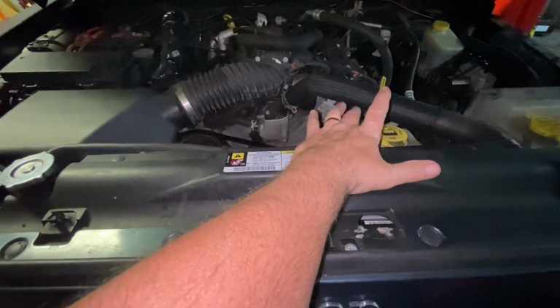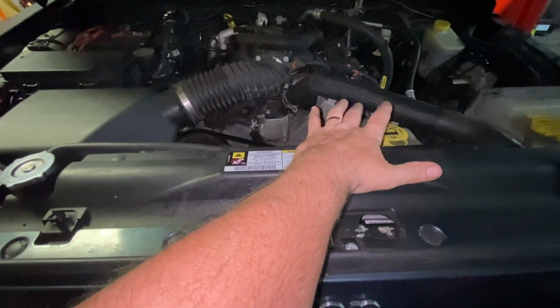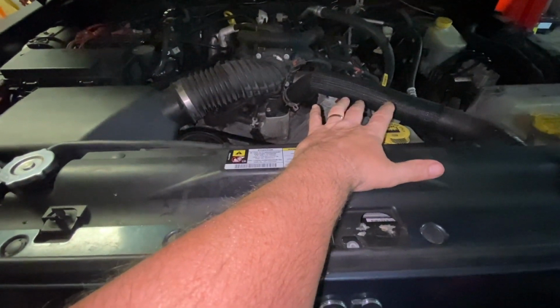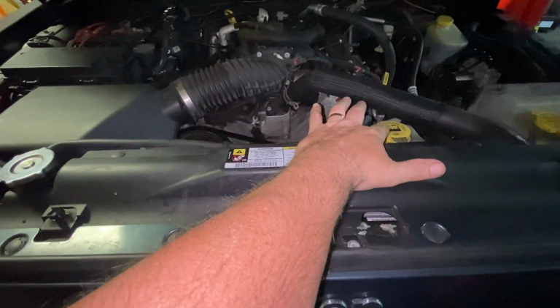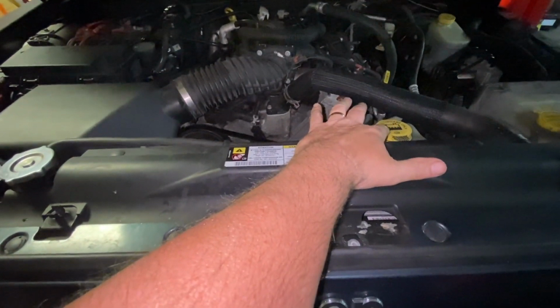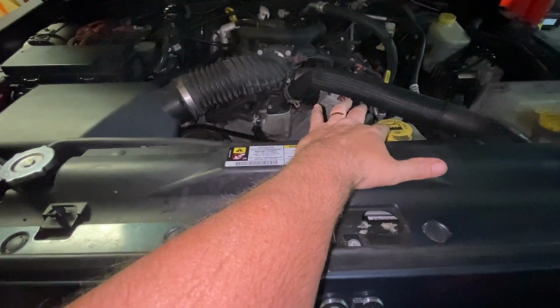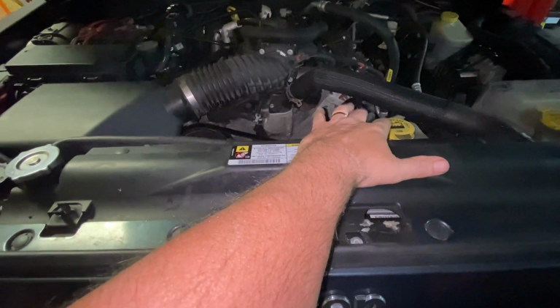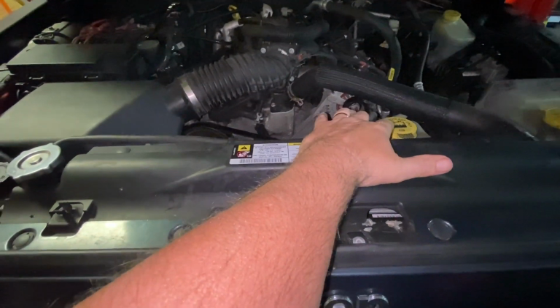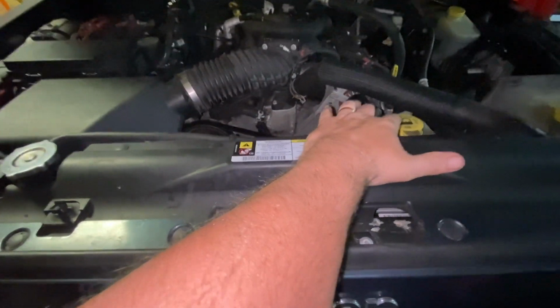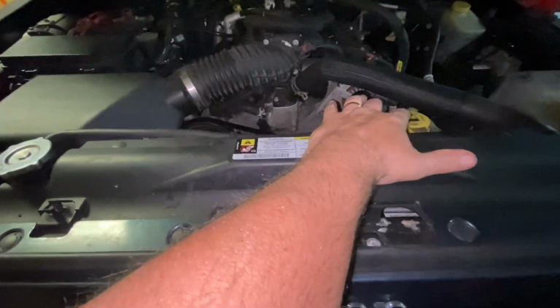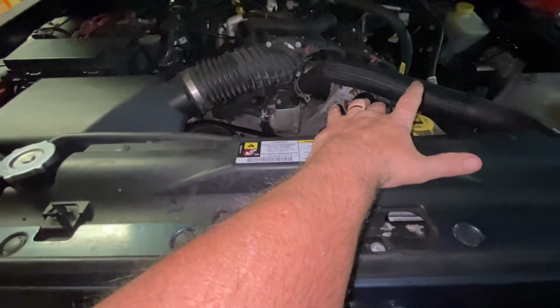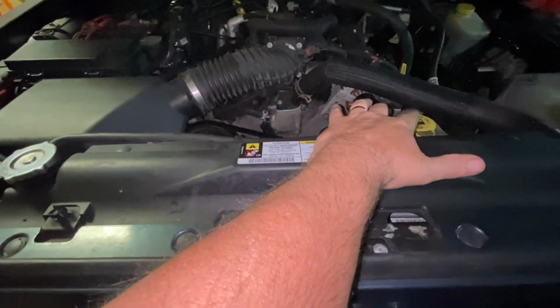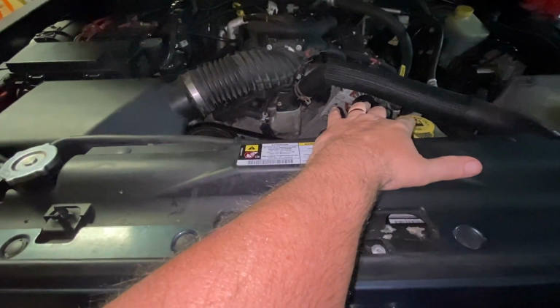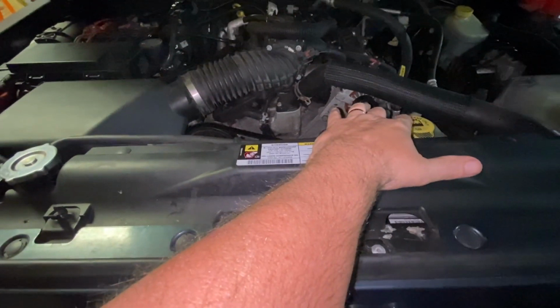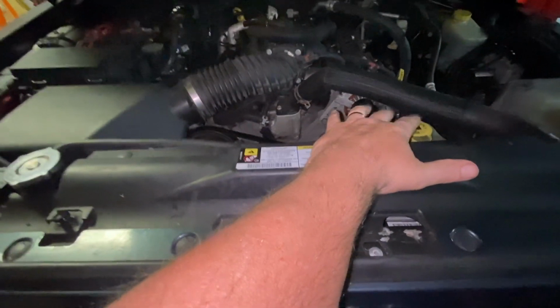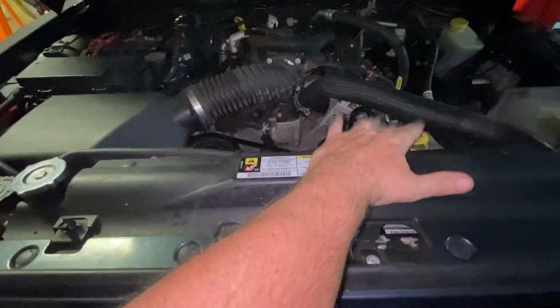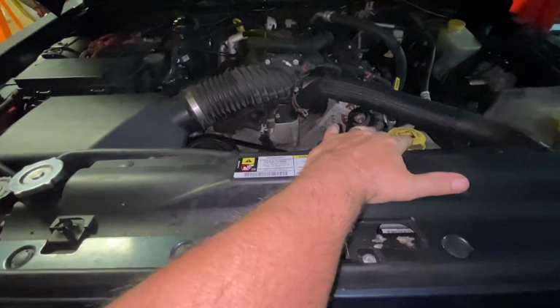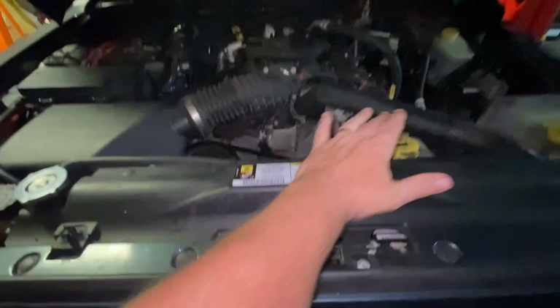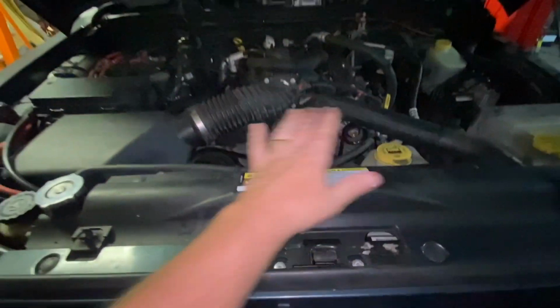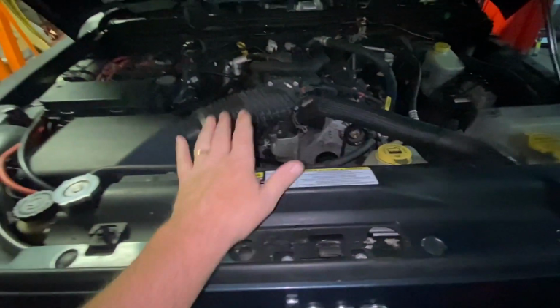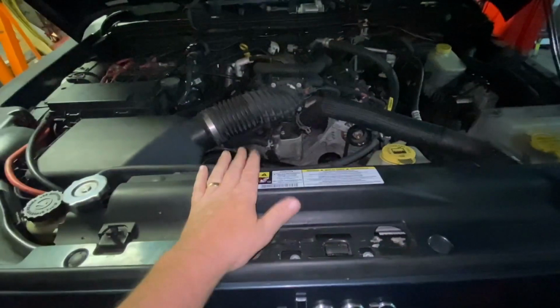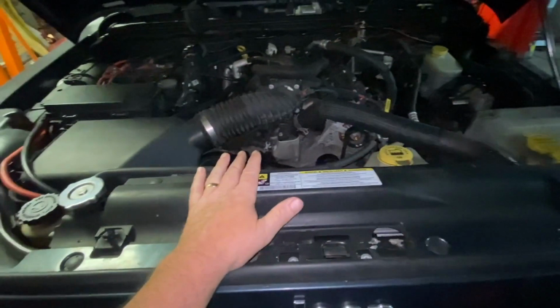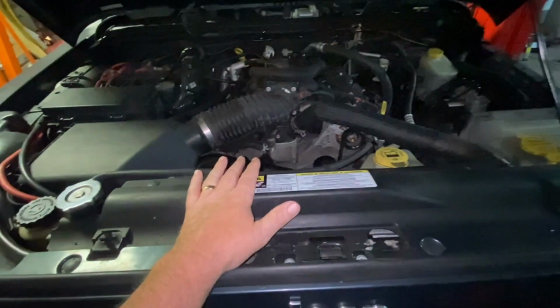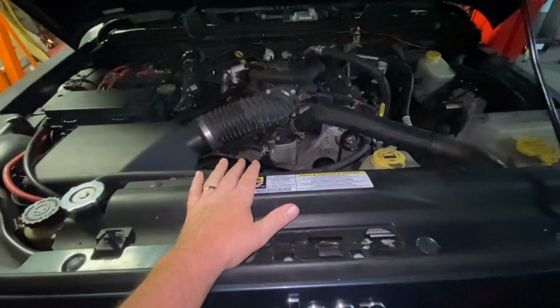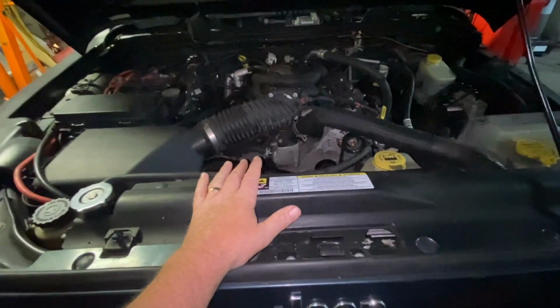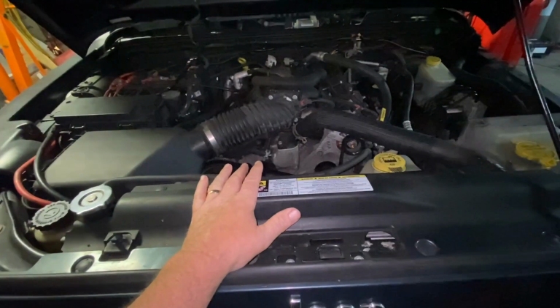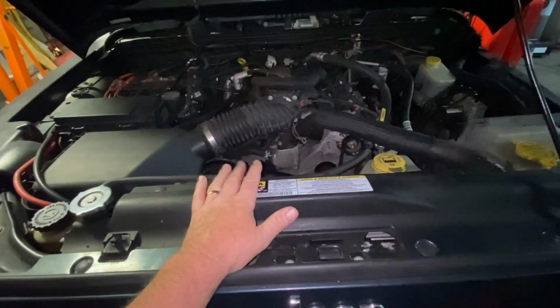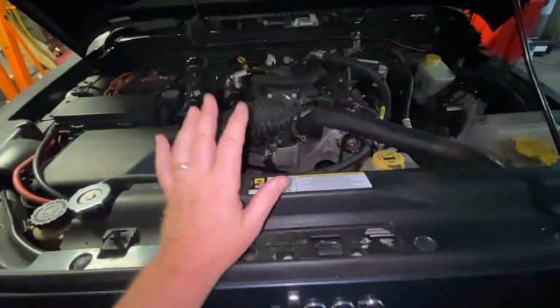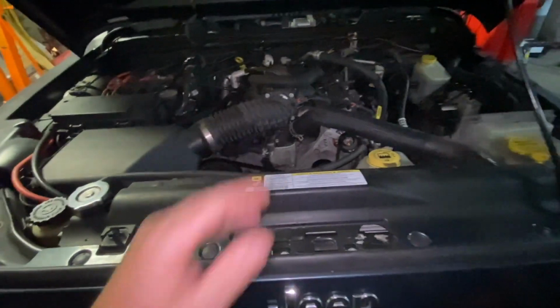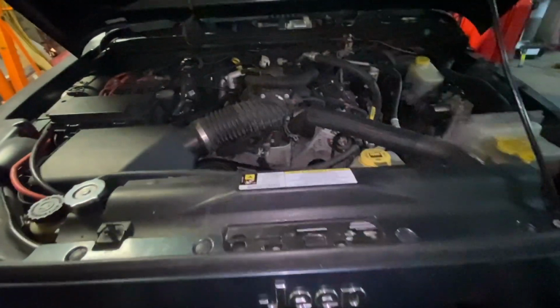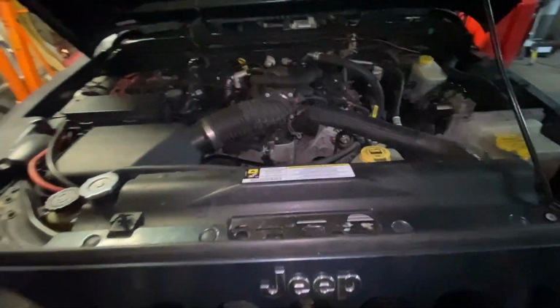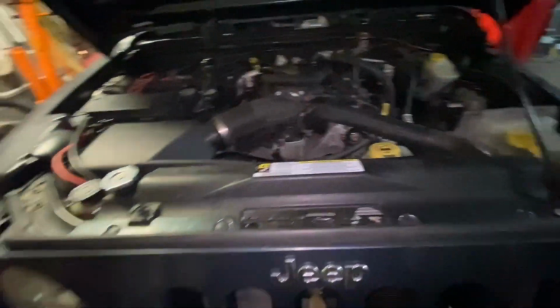I hope that makes sense. So that's how you know: if it doesn't suck back, that's going to be a head gasket problem.